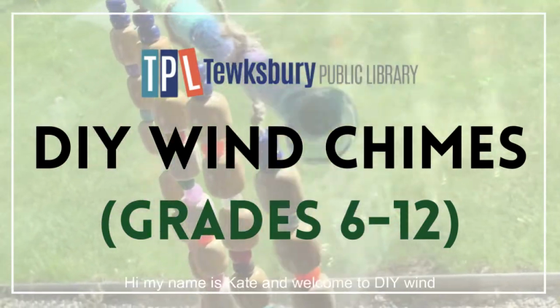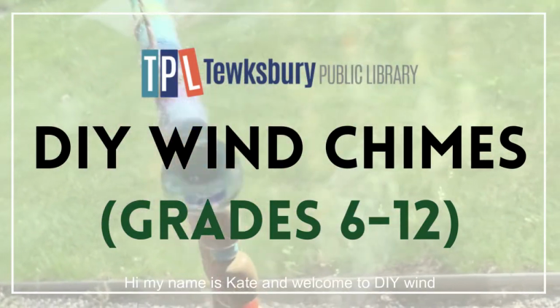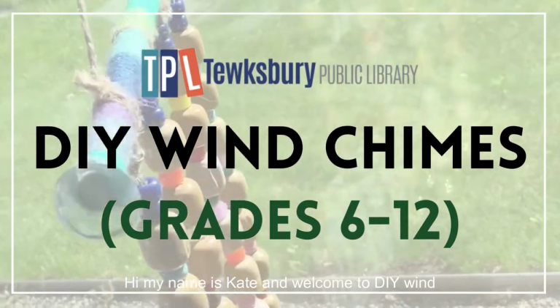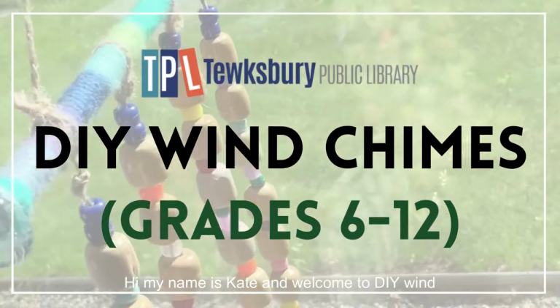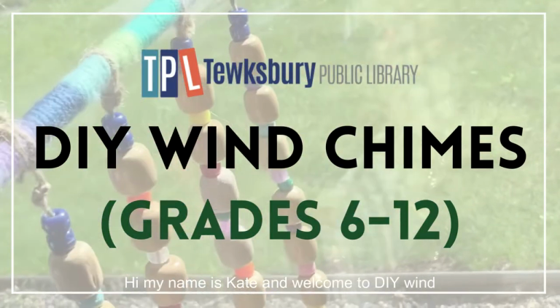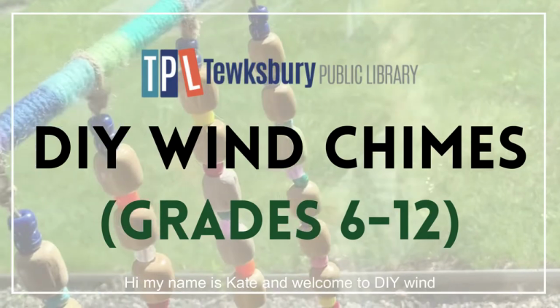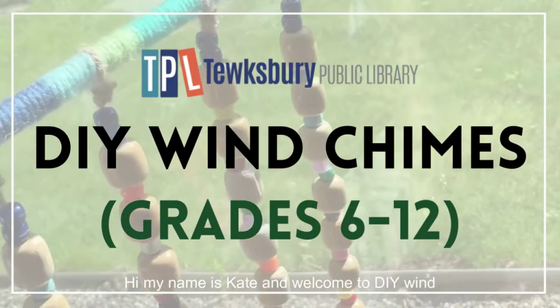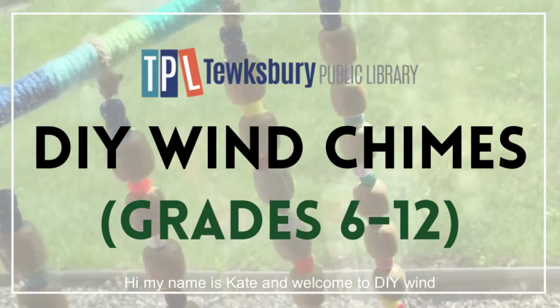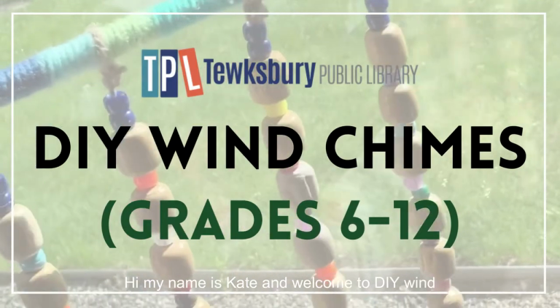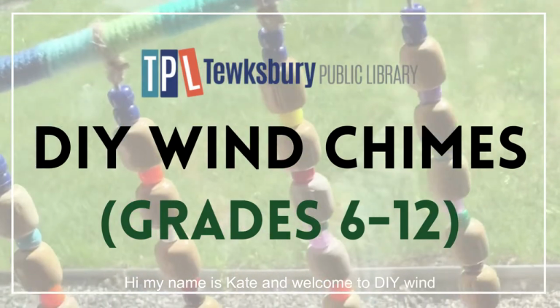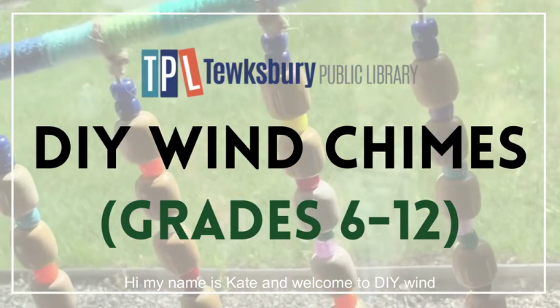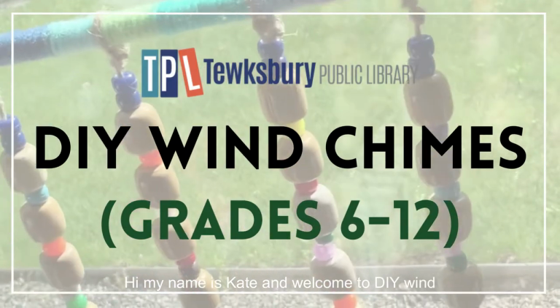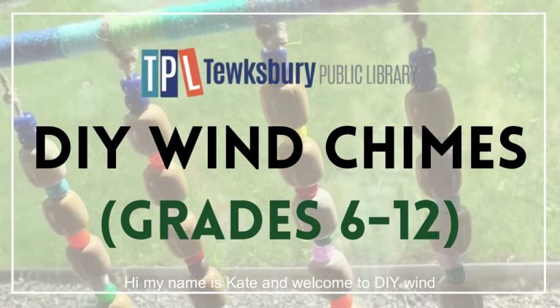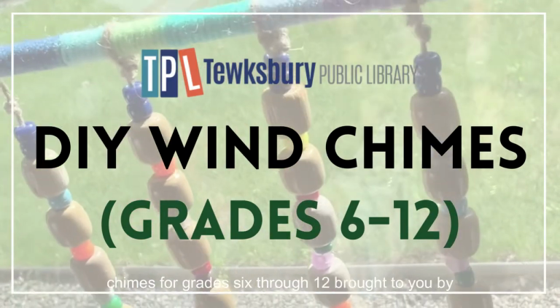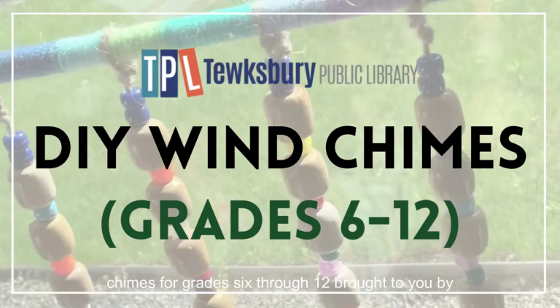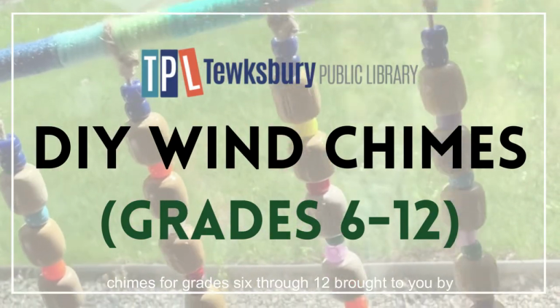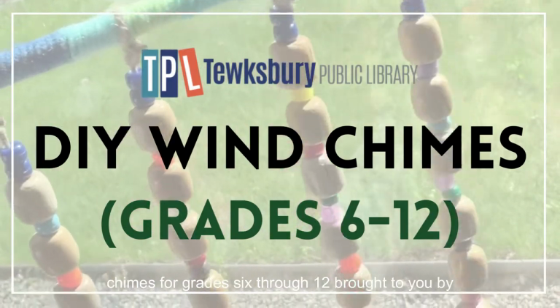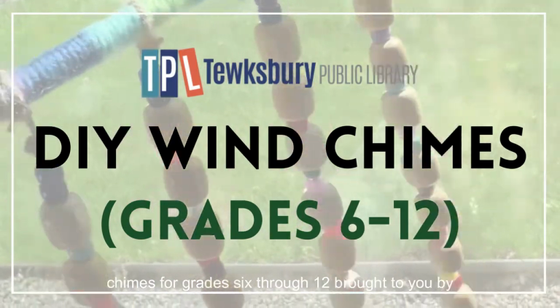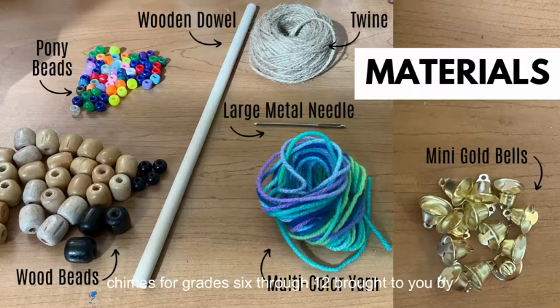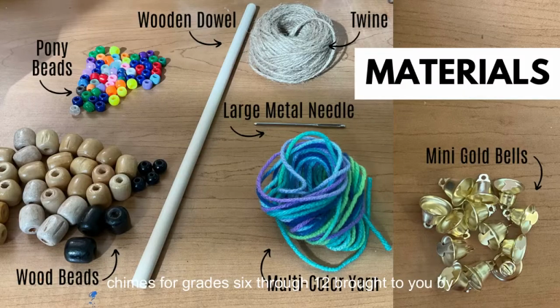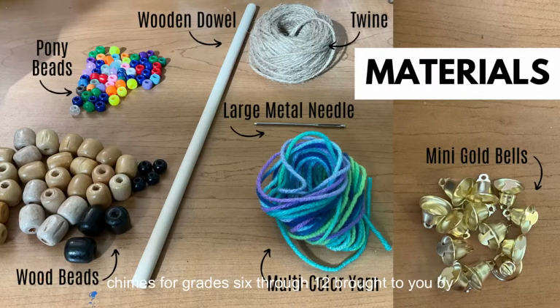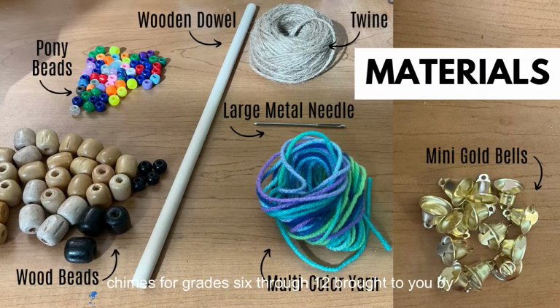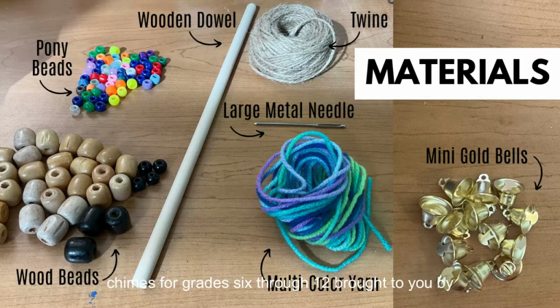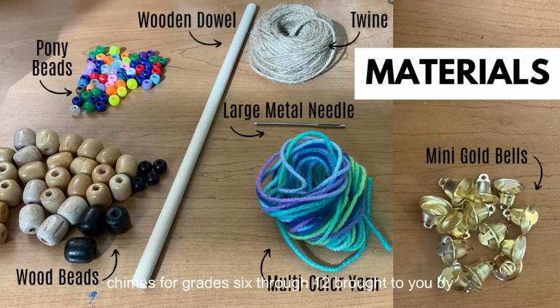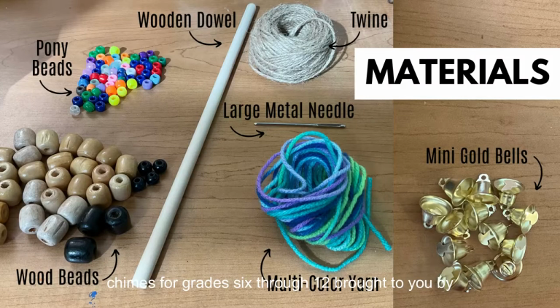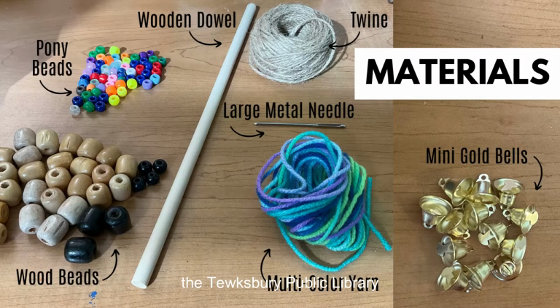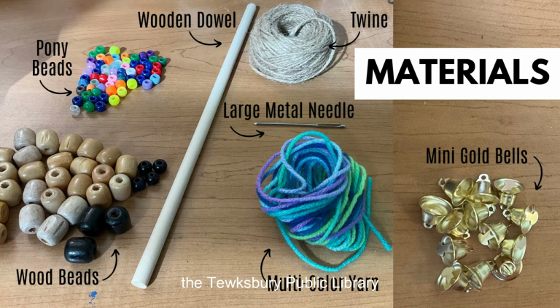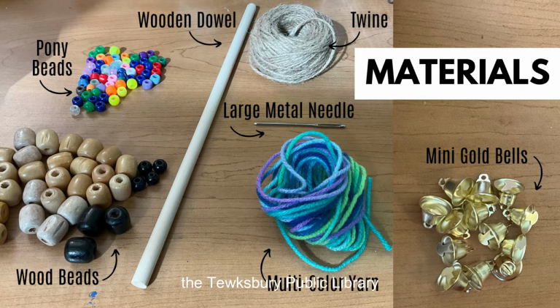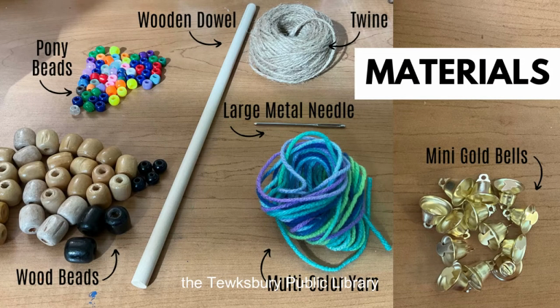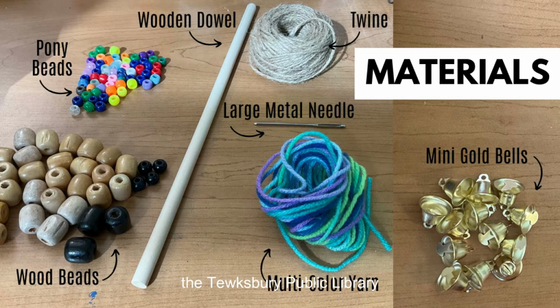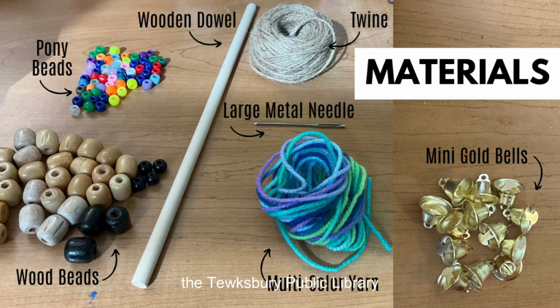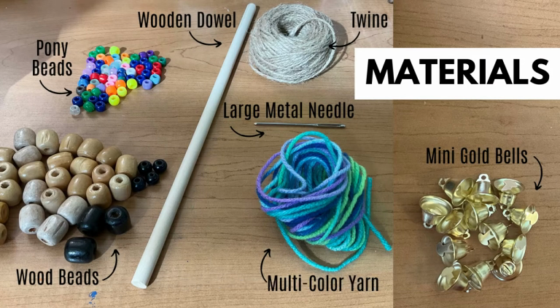Hi, my name is Kate and welcome to DIY Wind Chimes for grades 6 through 12, brought to you by the Tewksbury Public Library.